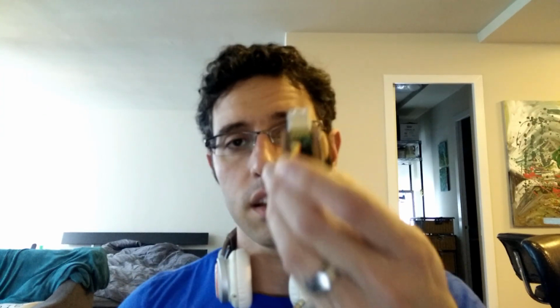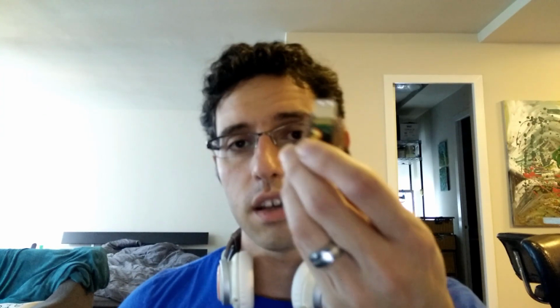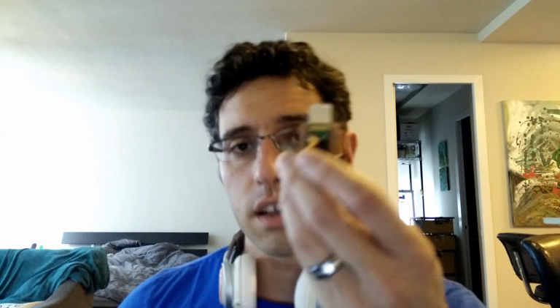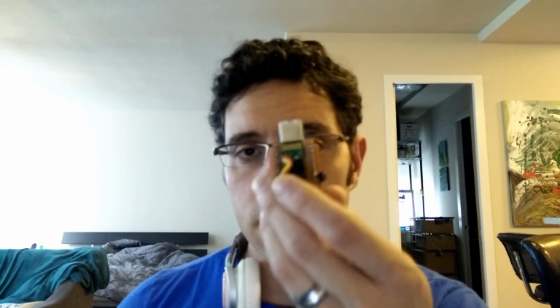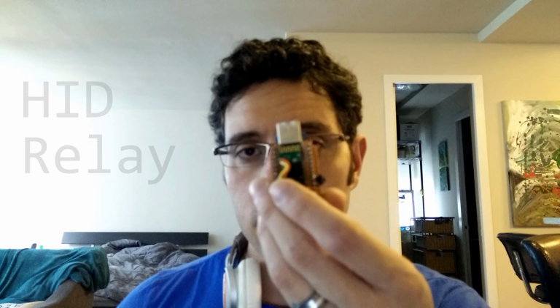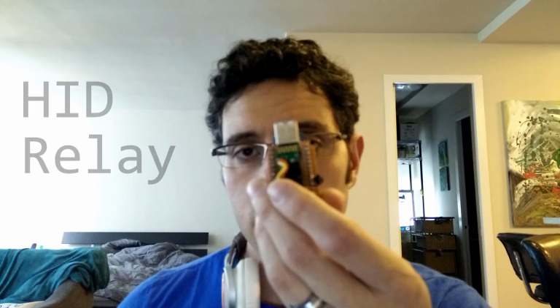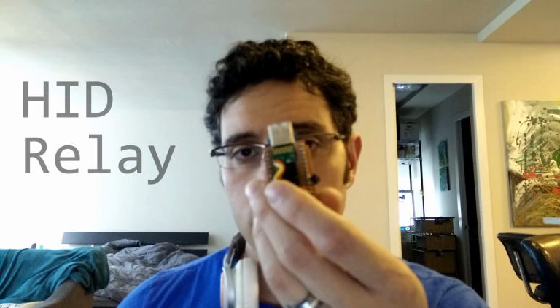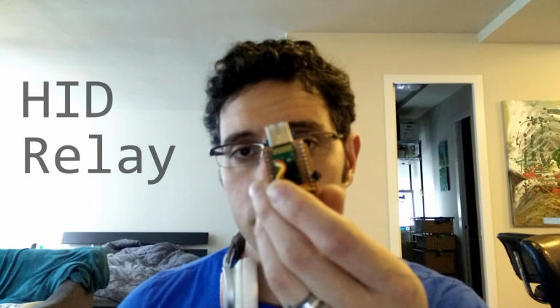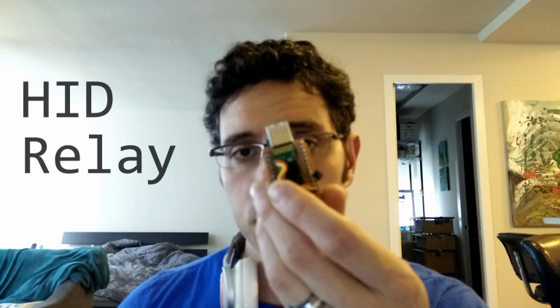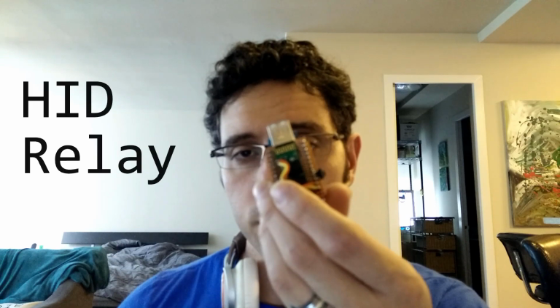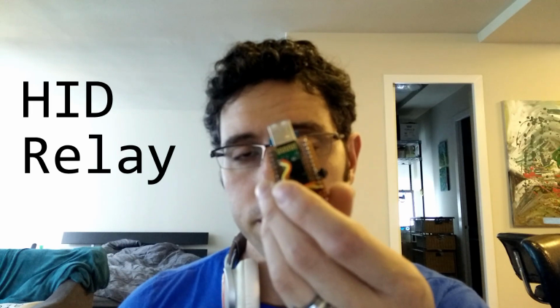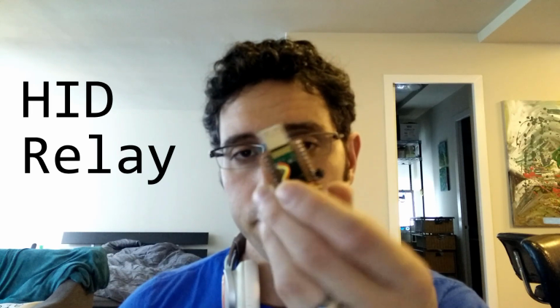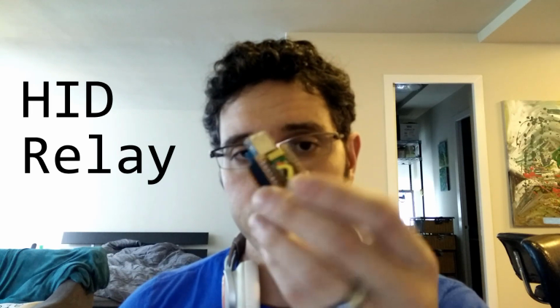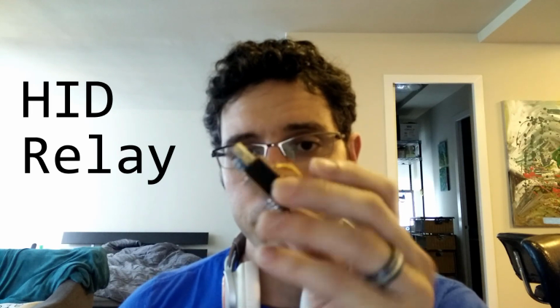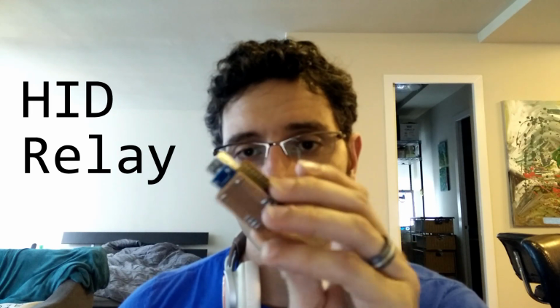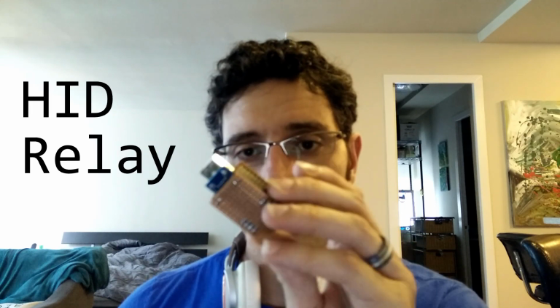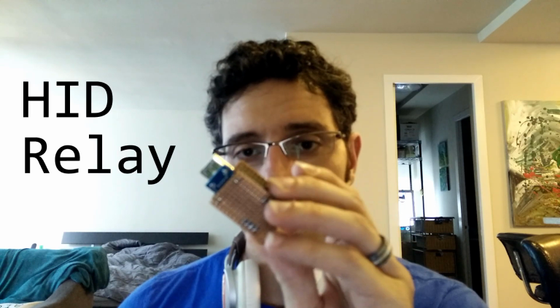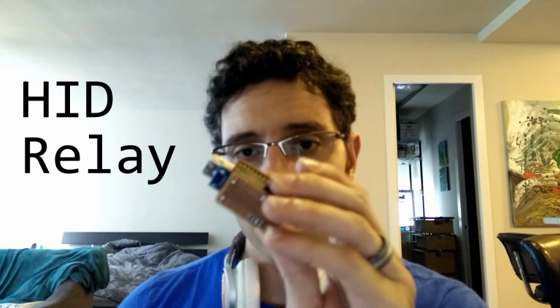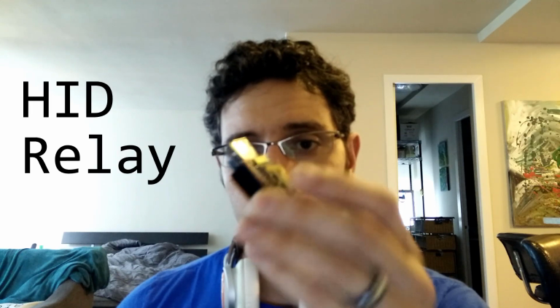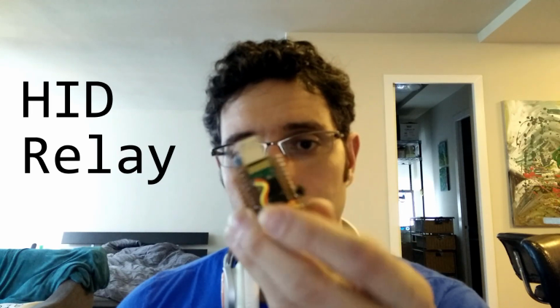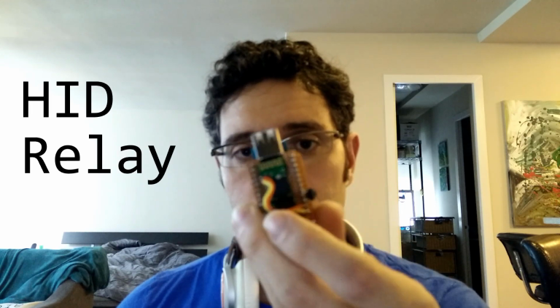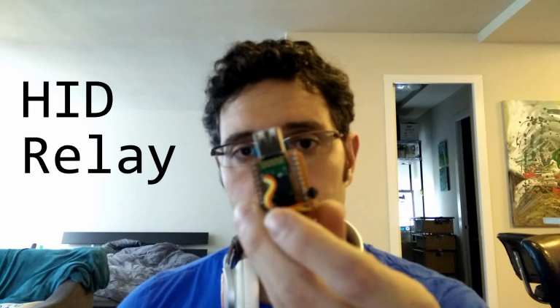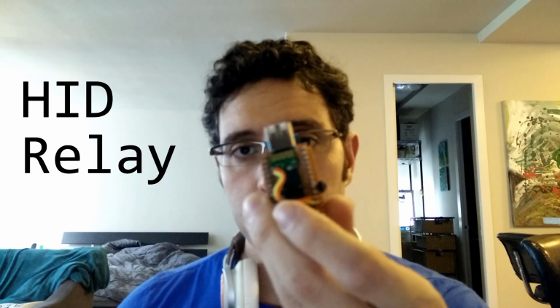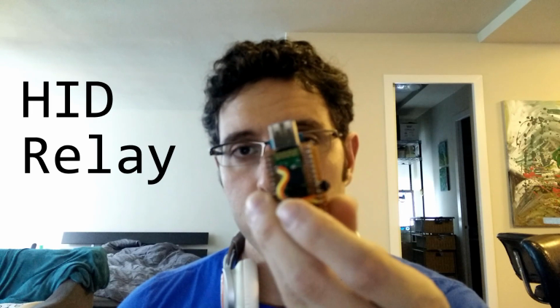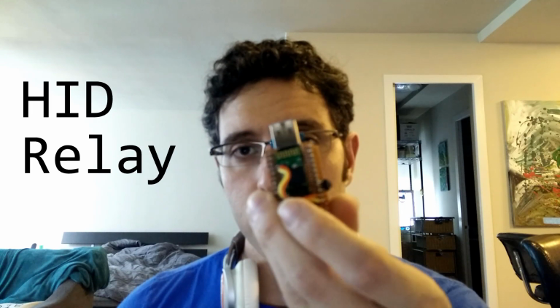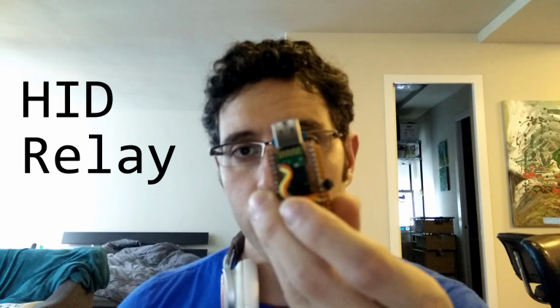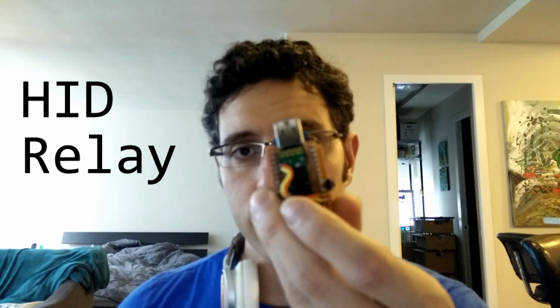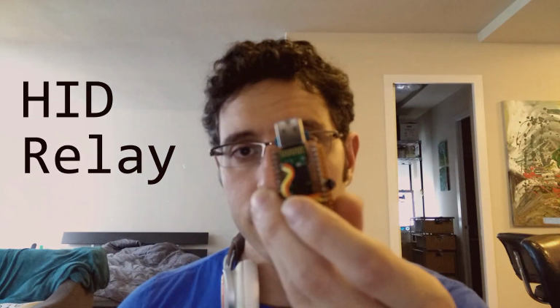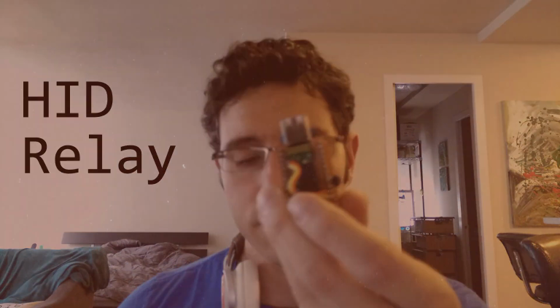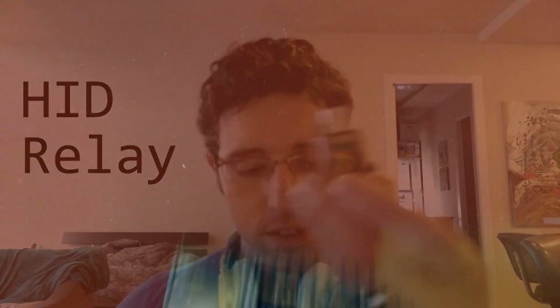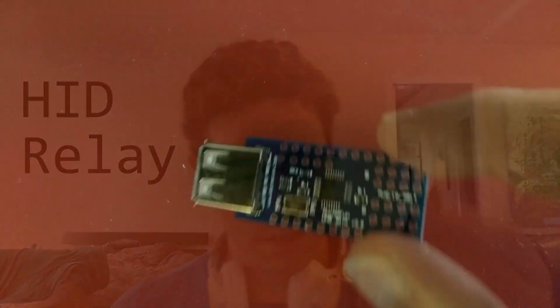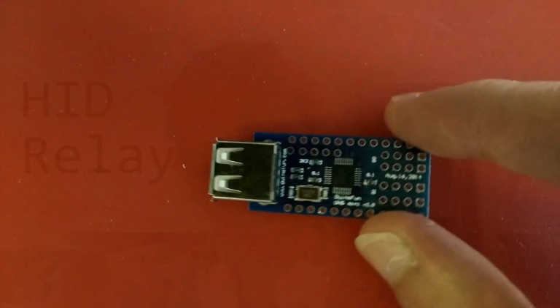I'm calling it the HID relay. Here's what you need.